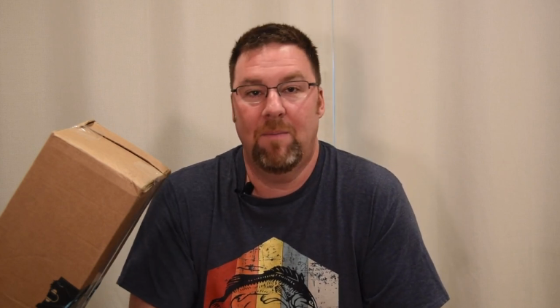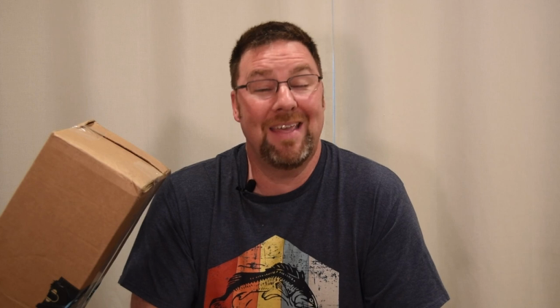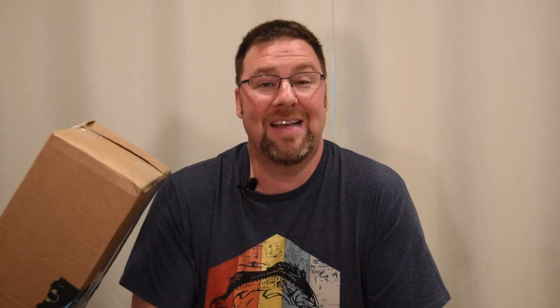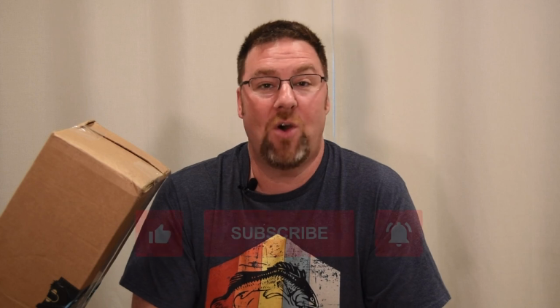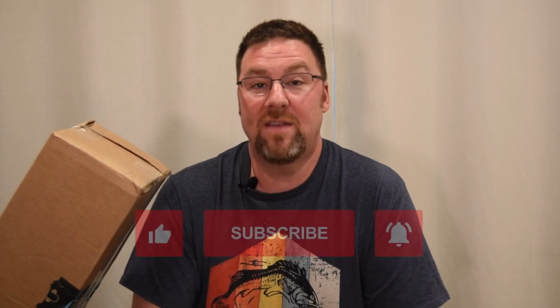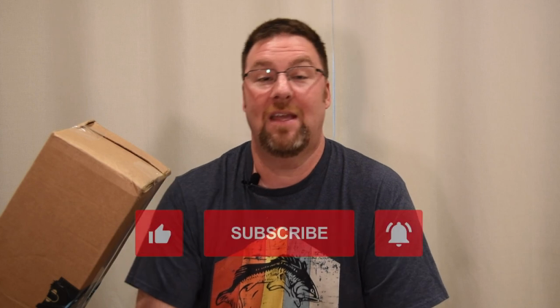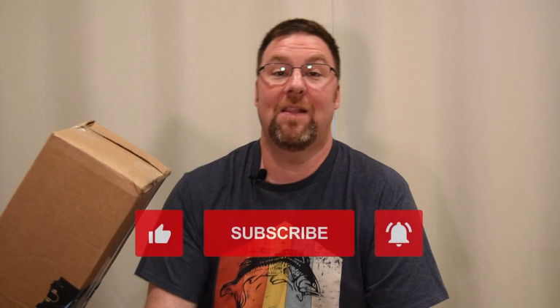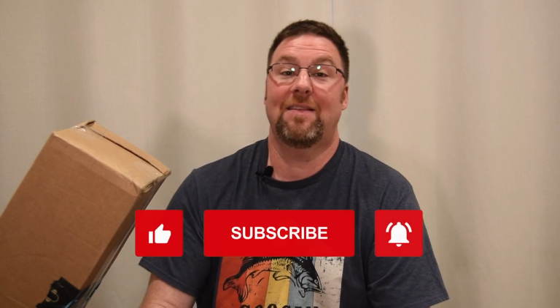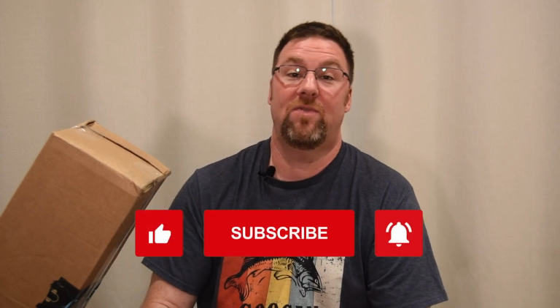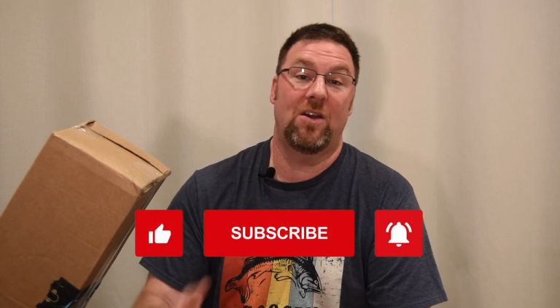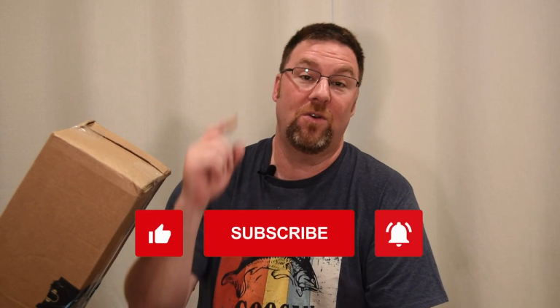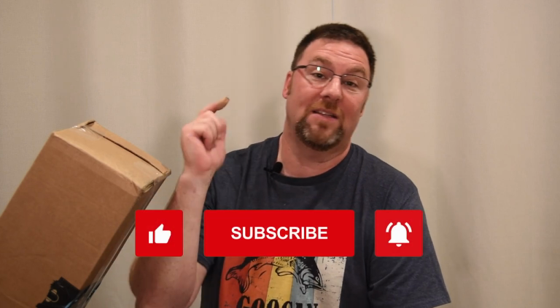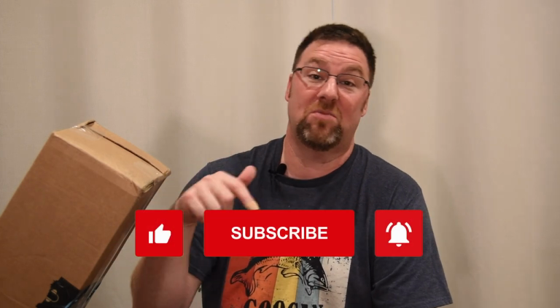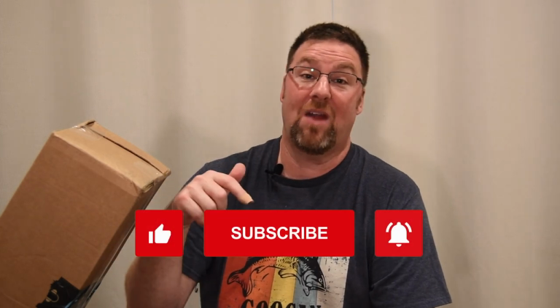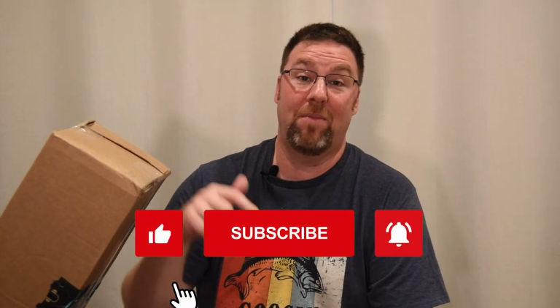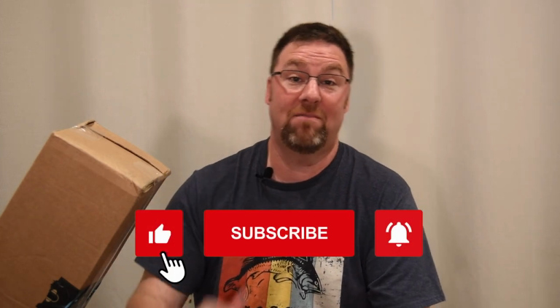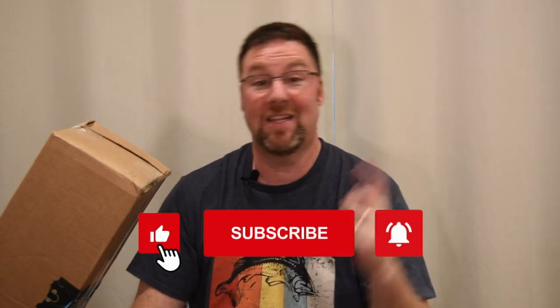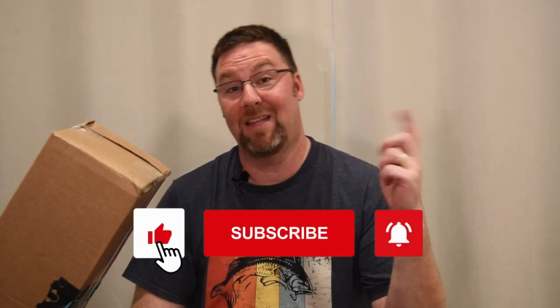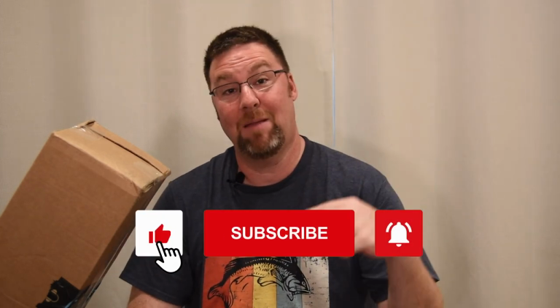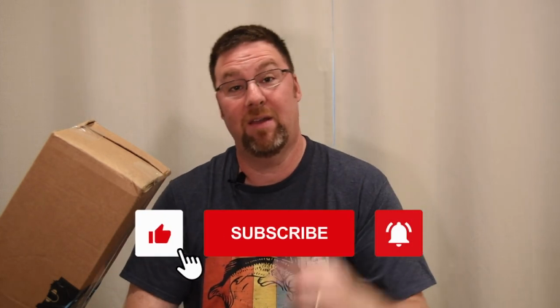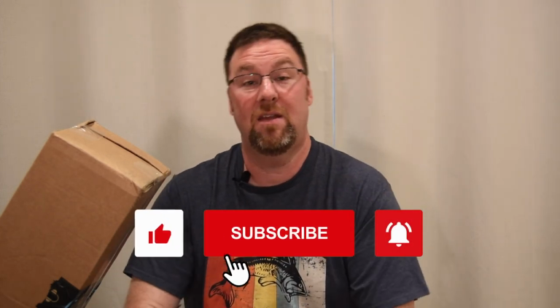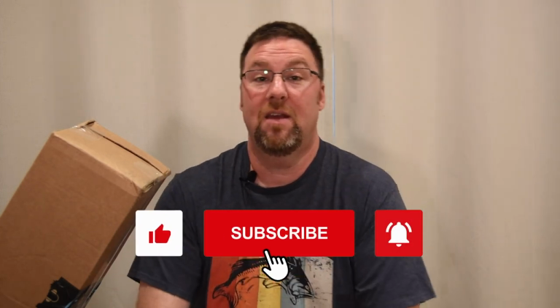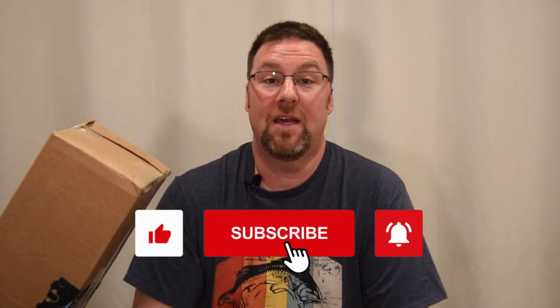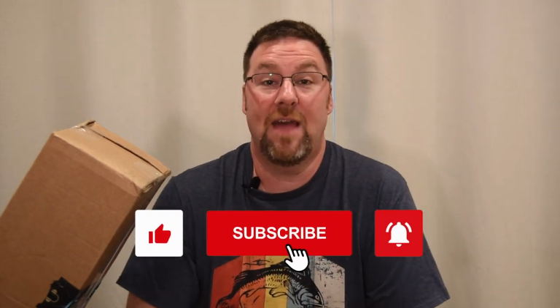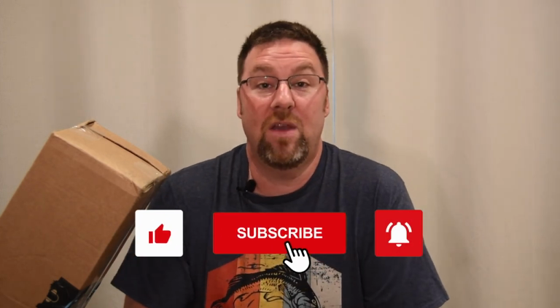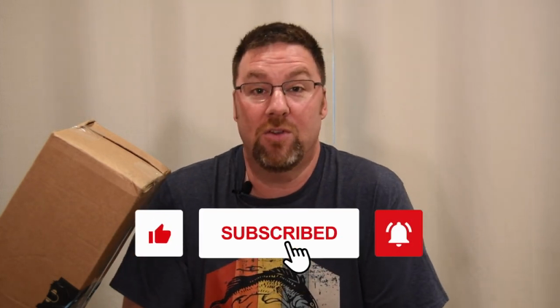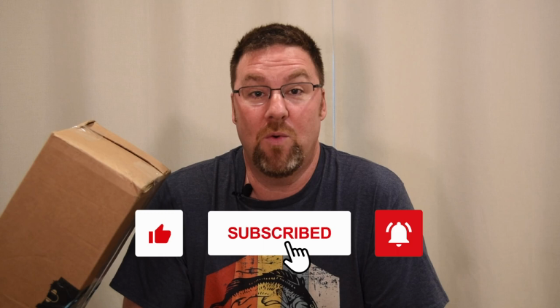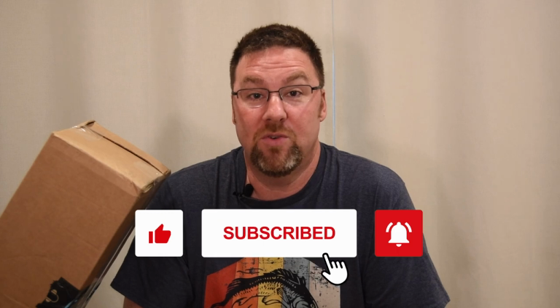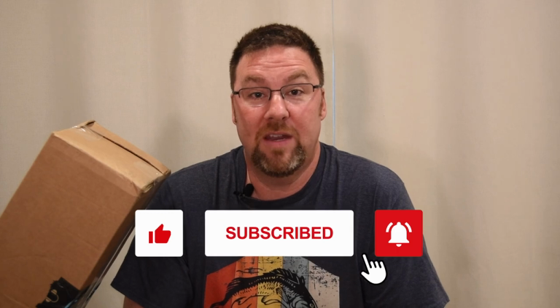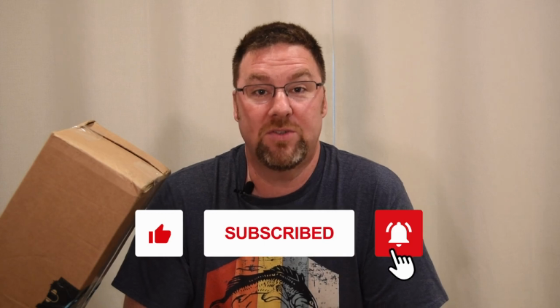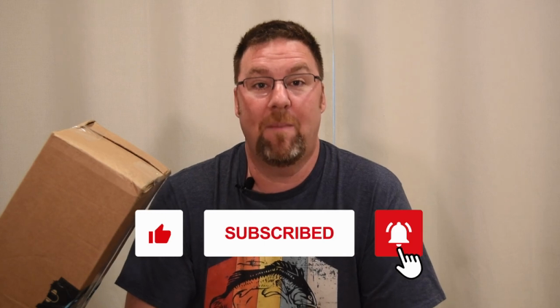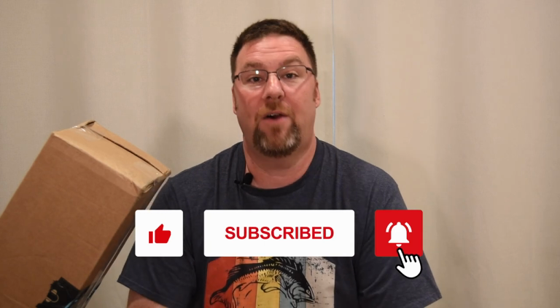As always, if you like this video, click the subscribe button and click the like button so you'll know when new videos come out.